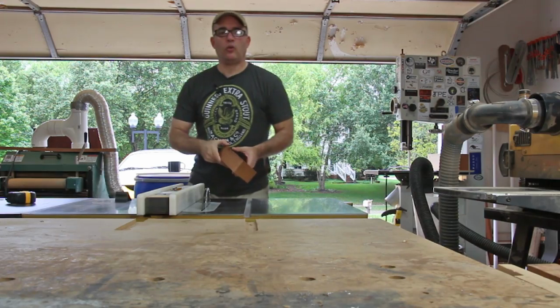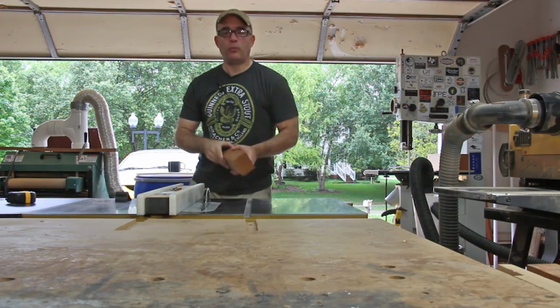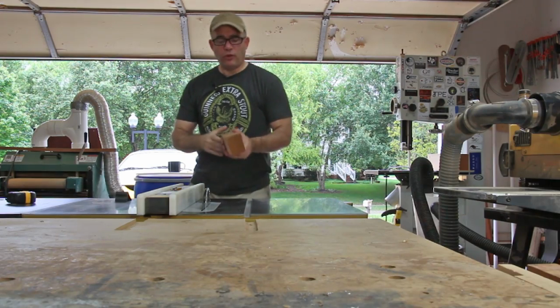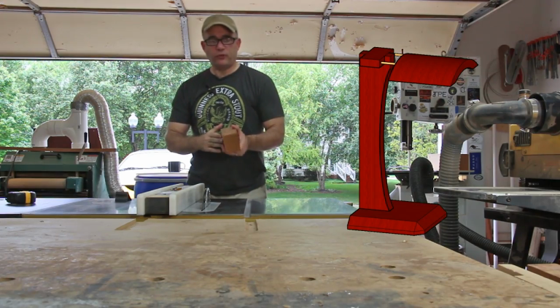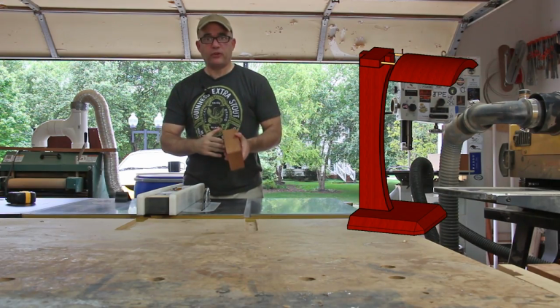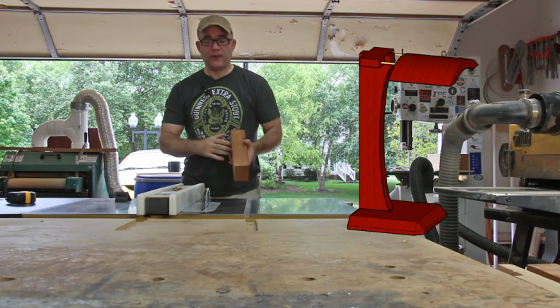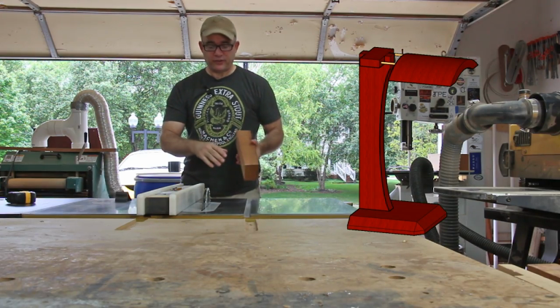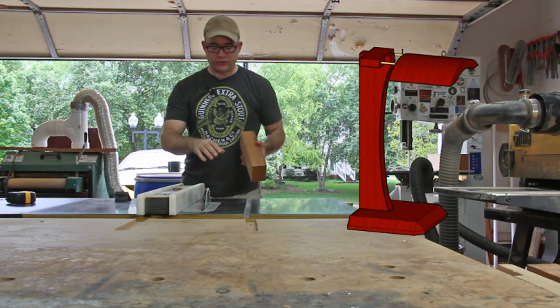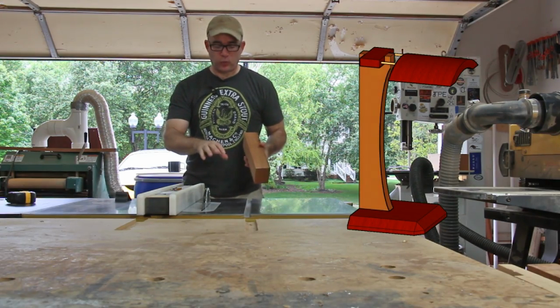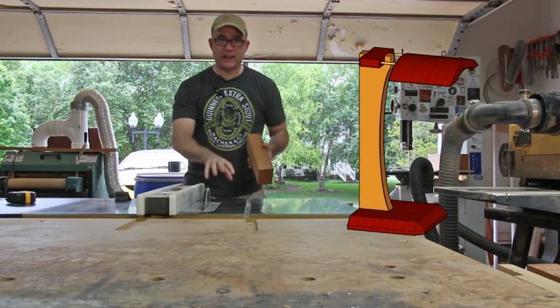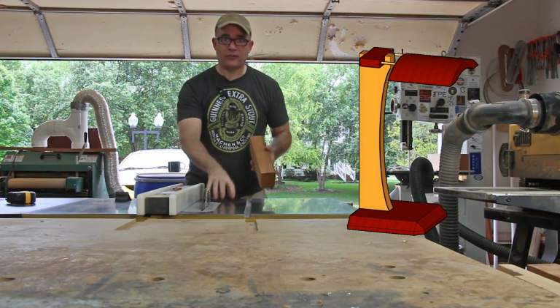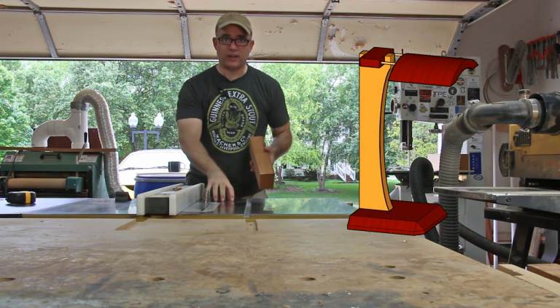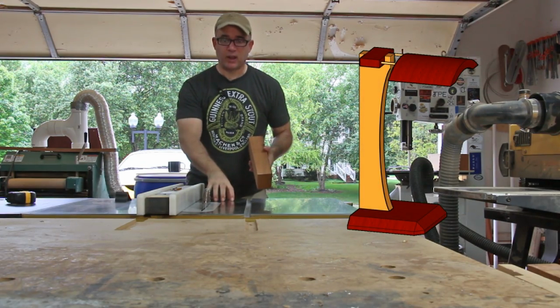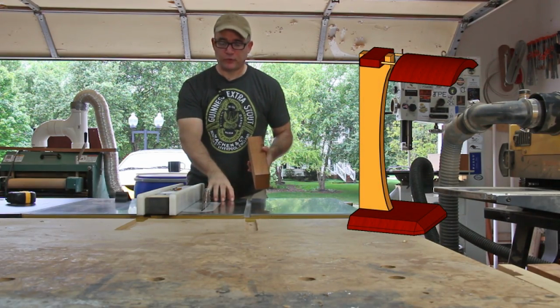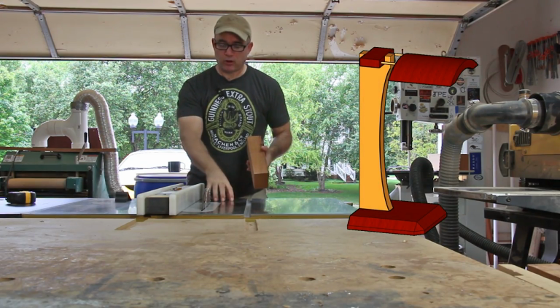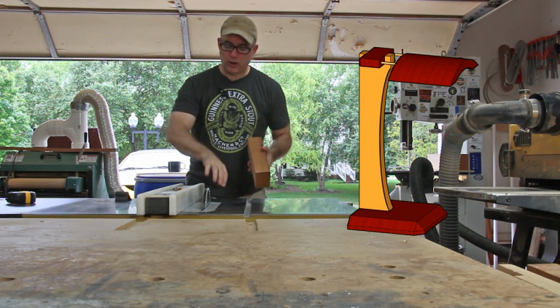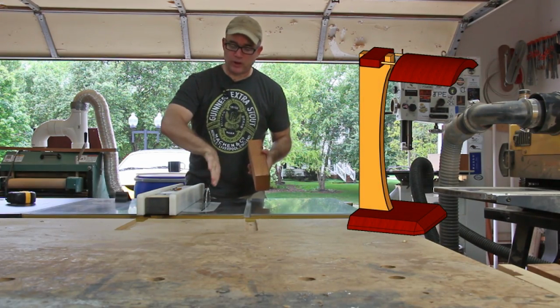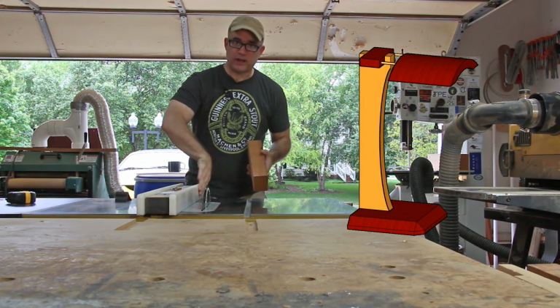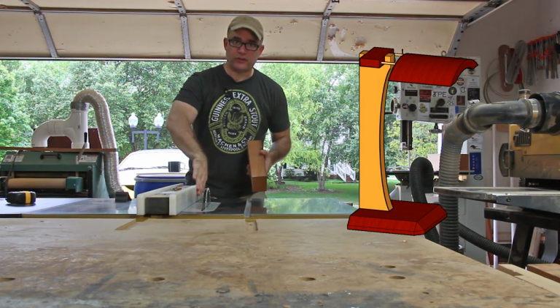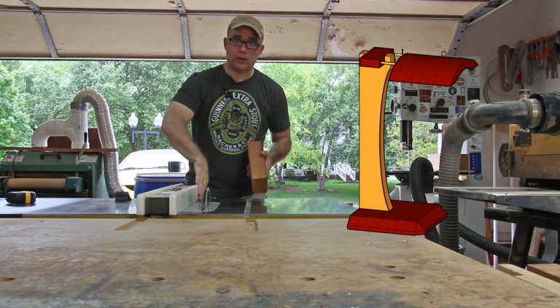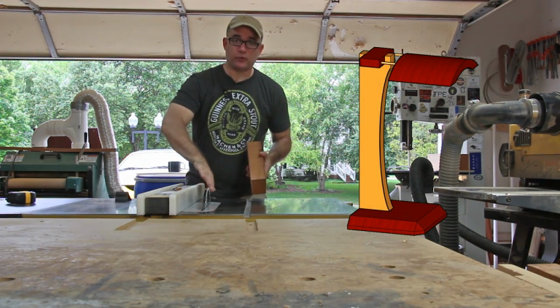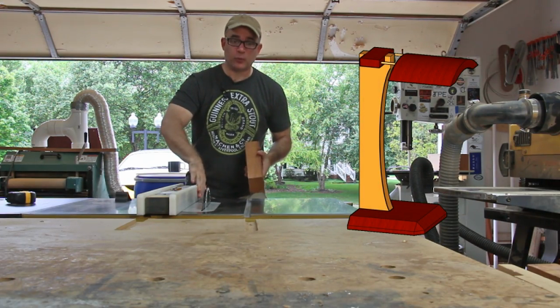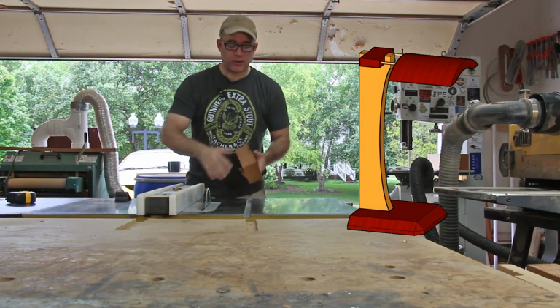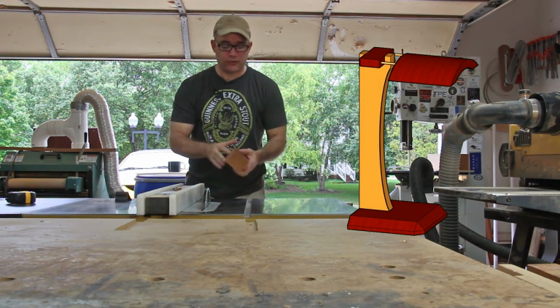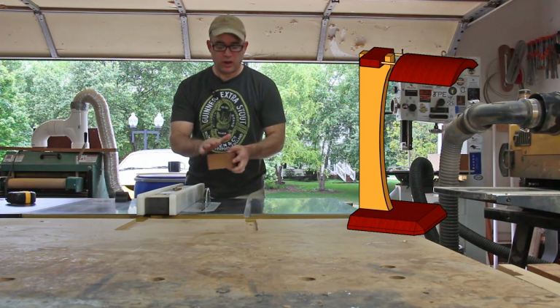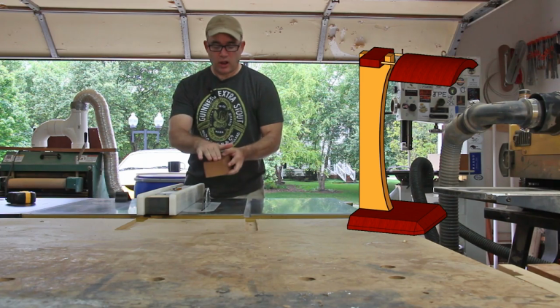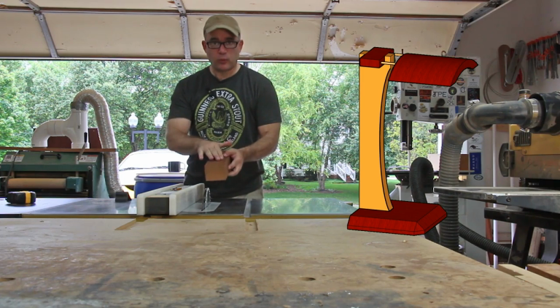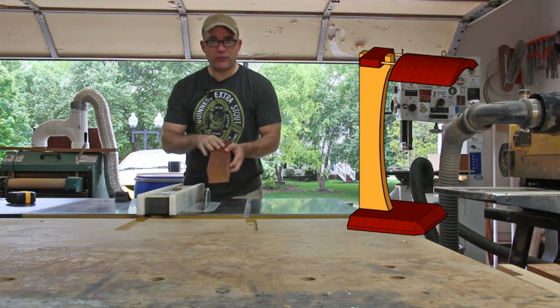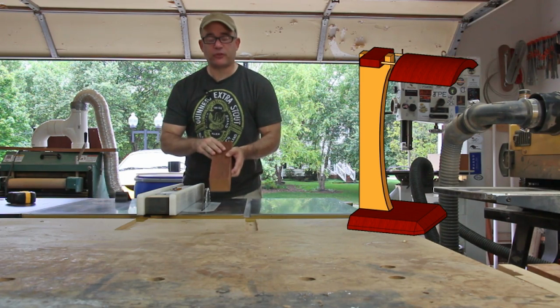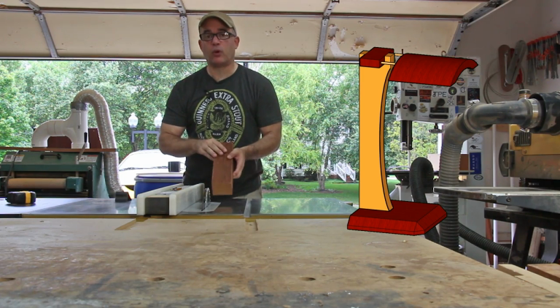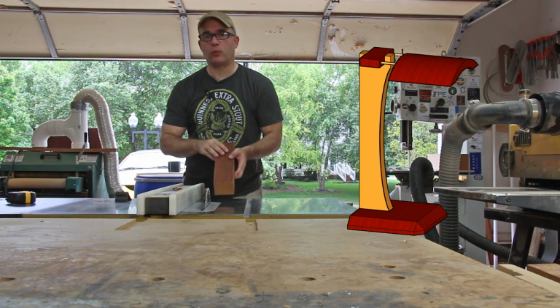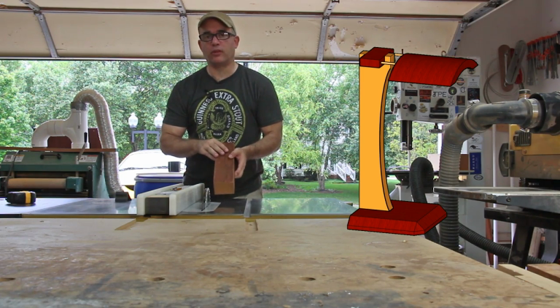With both jointed faces, one against the table saw and one against the table saw rip fence, I'll rip this to rough width.